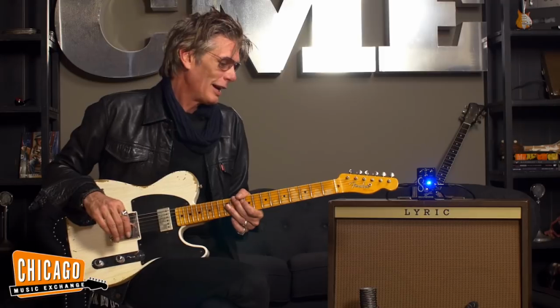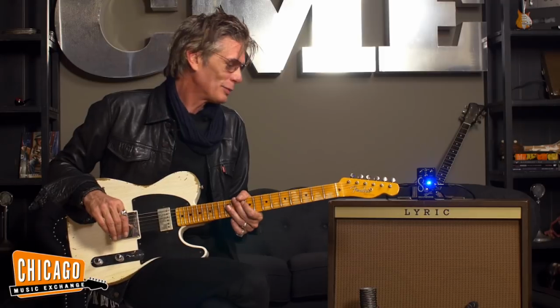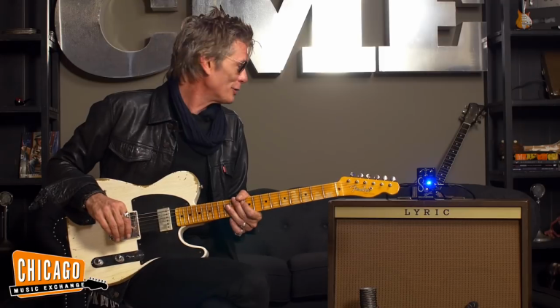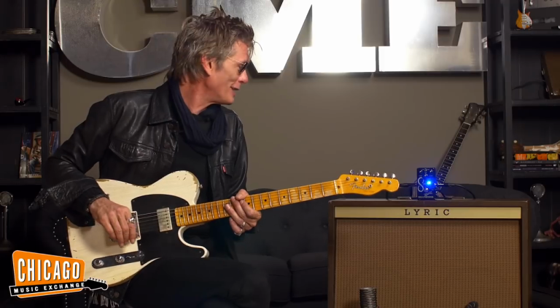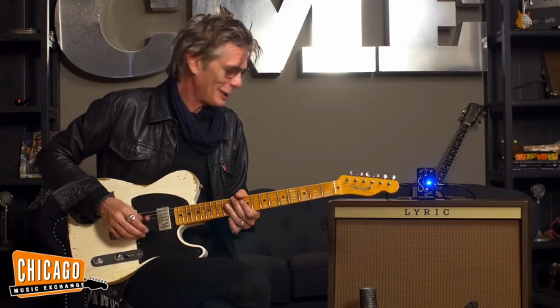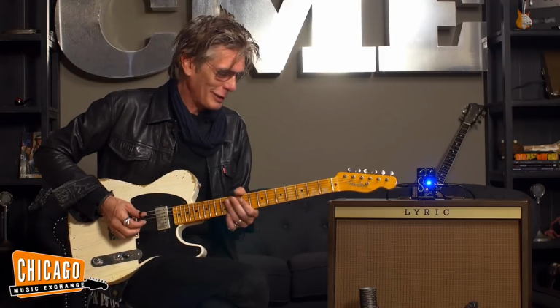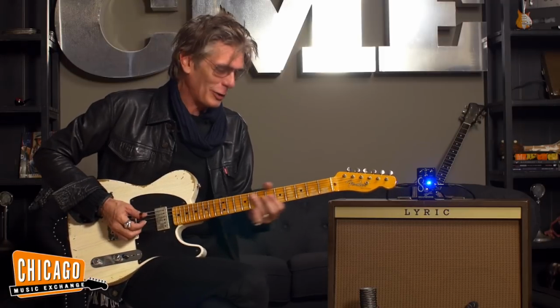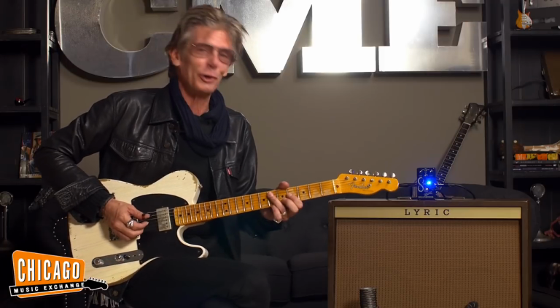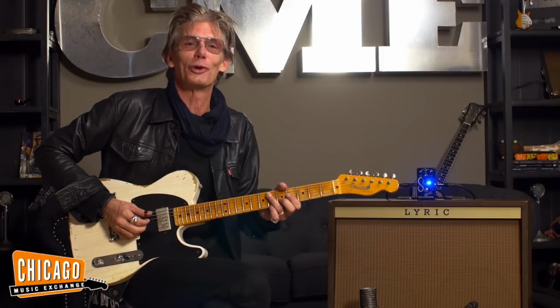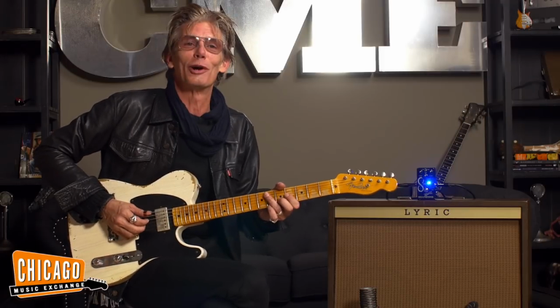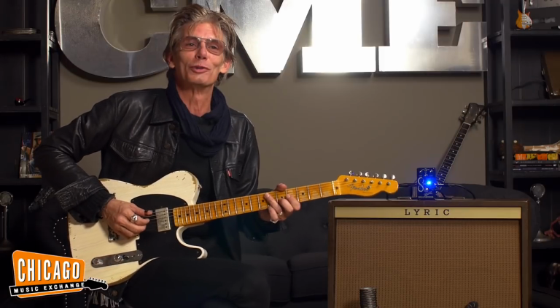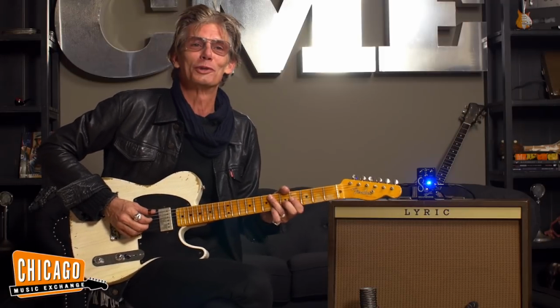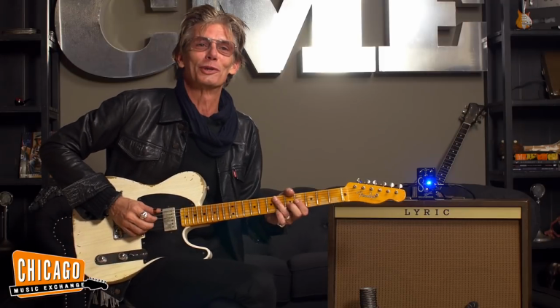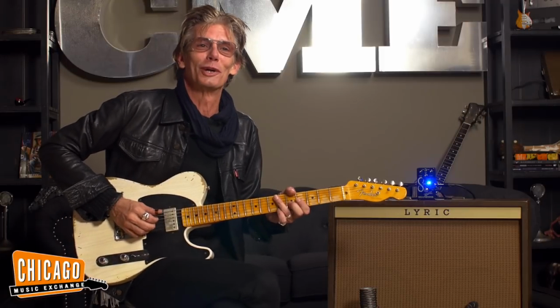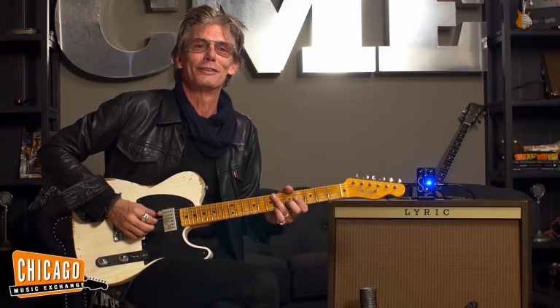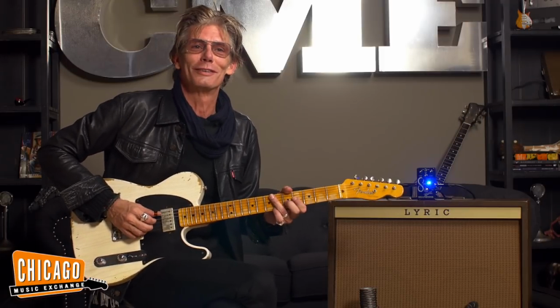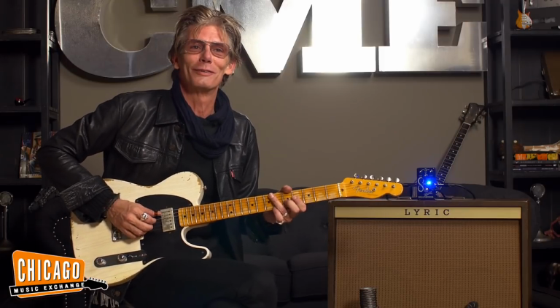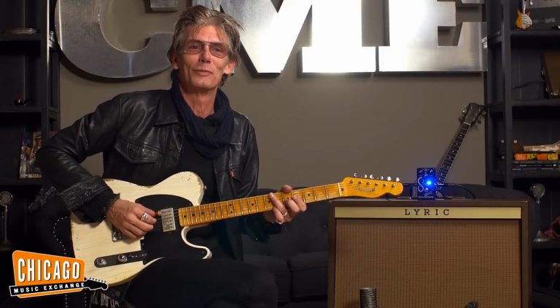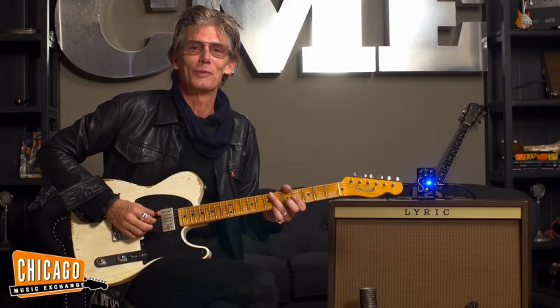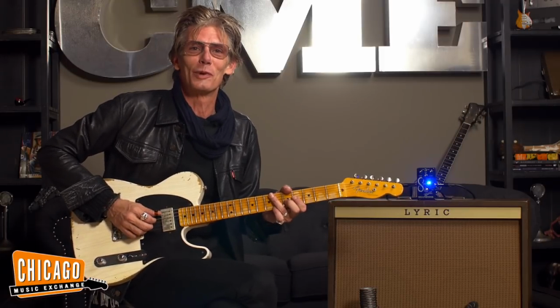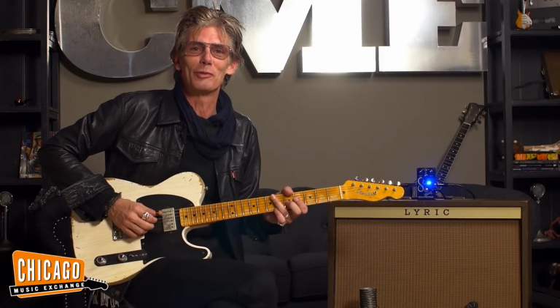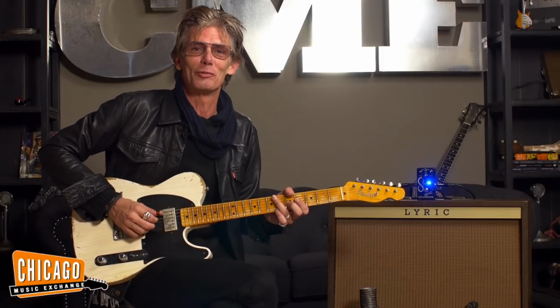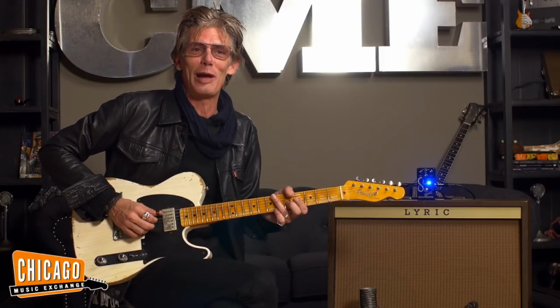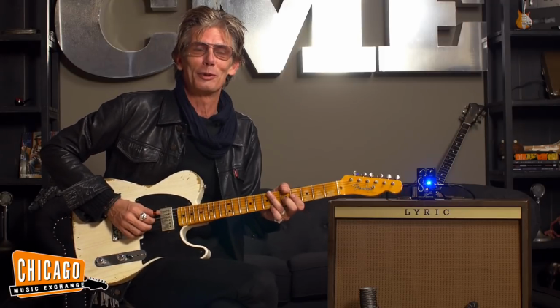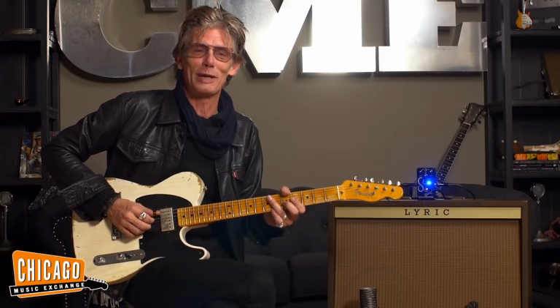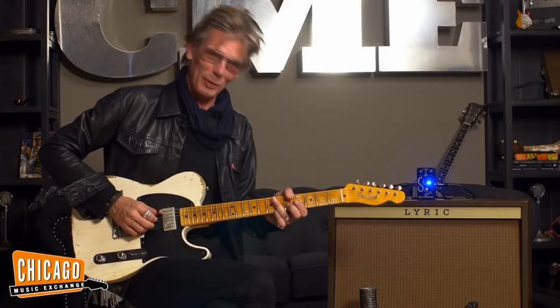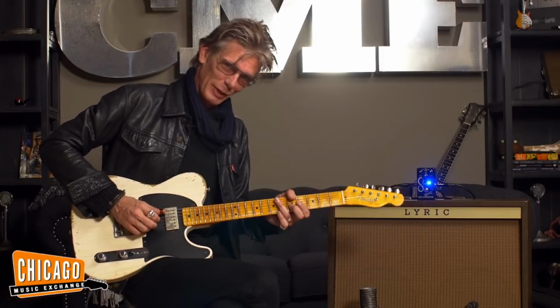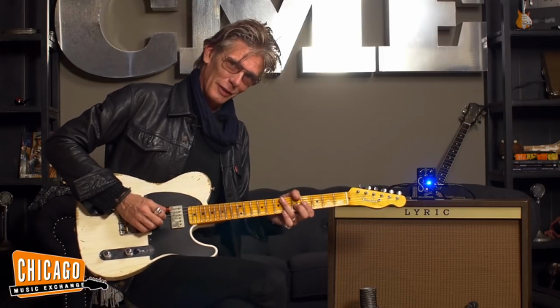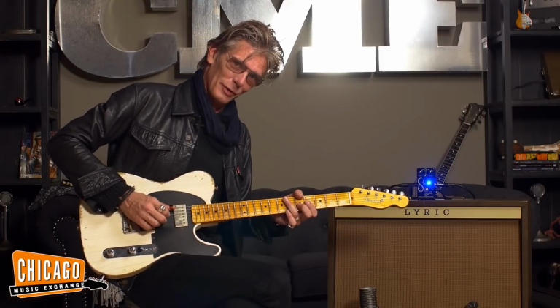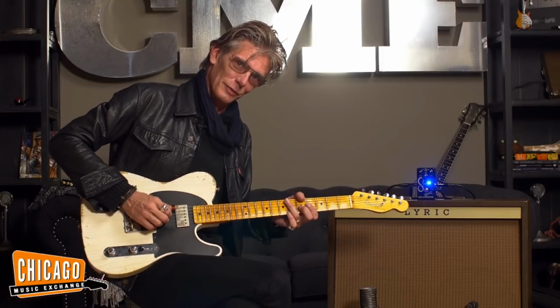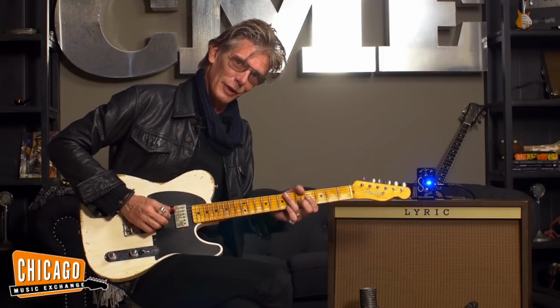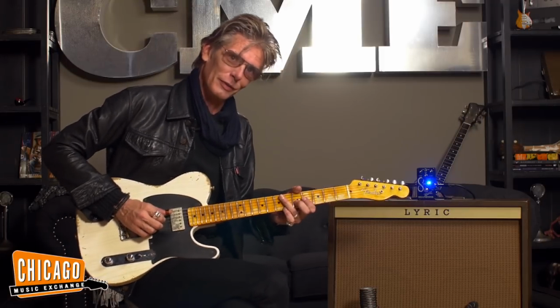It's one of those things — it's hard to turn off once you turn it on with whatever fabulous amp you're playing through.